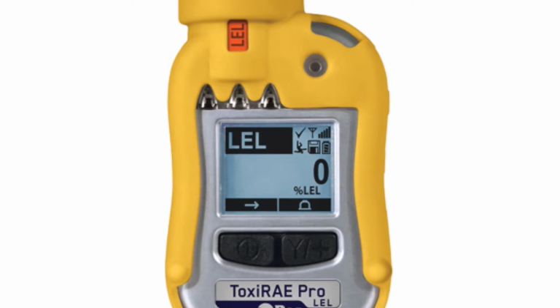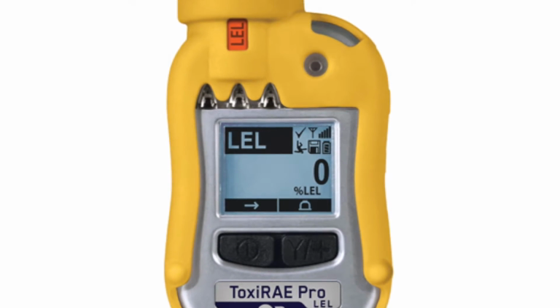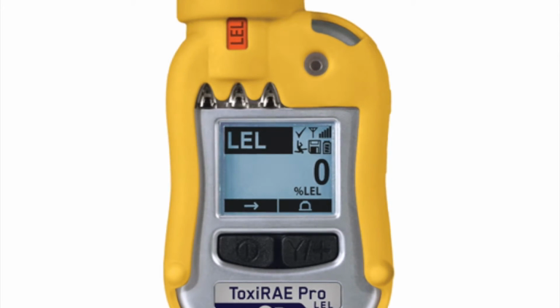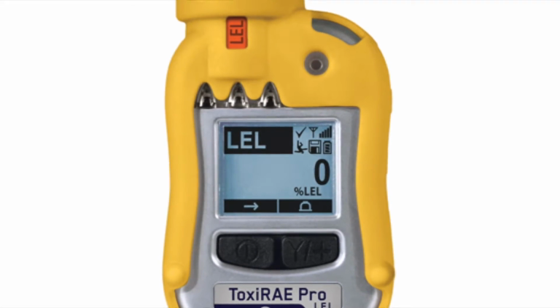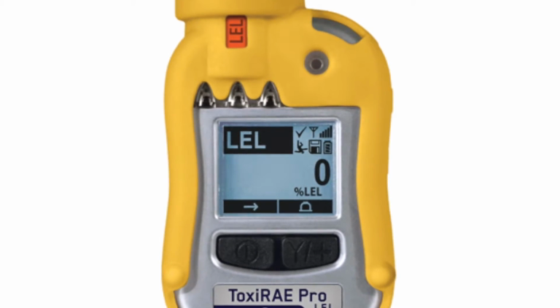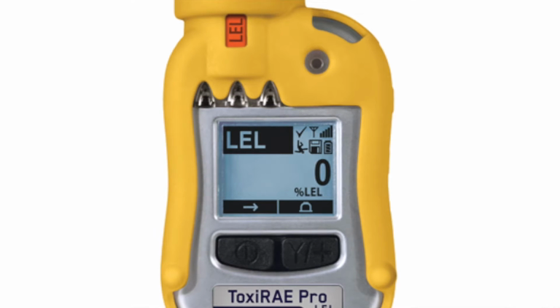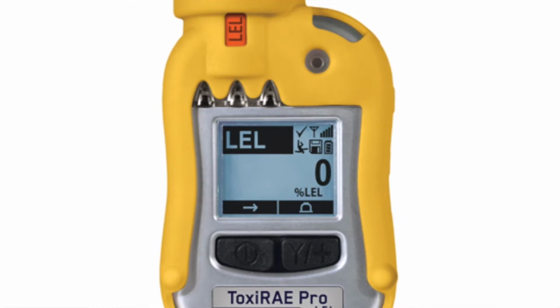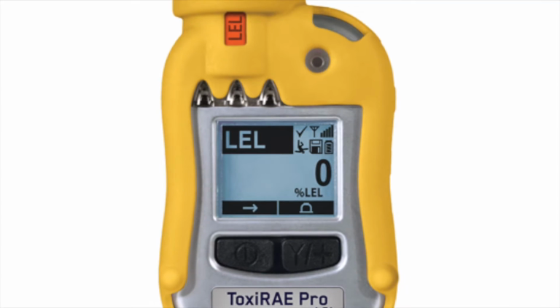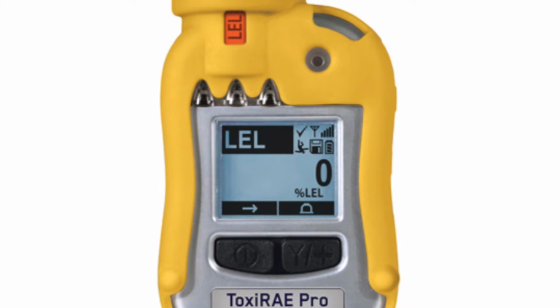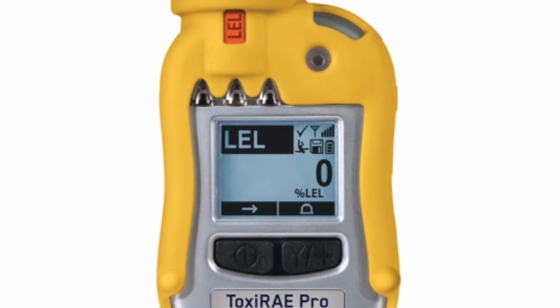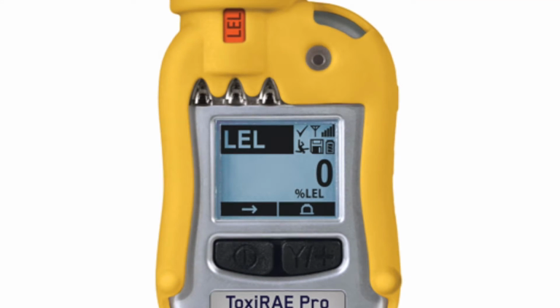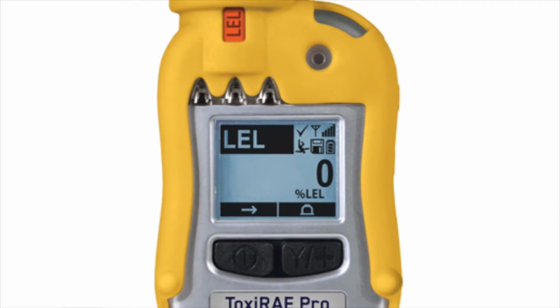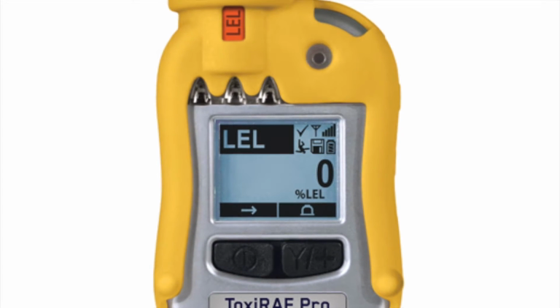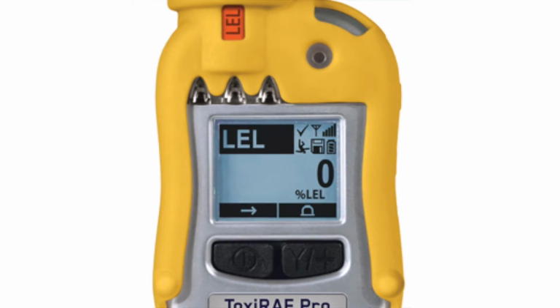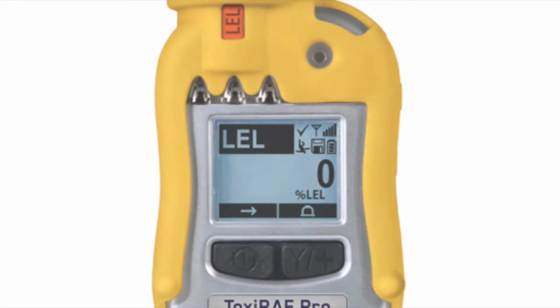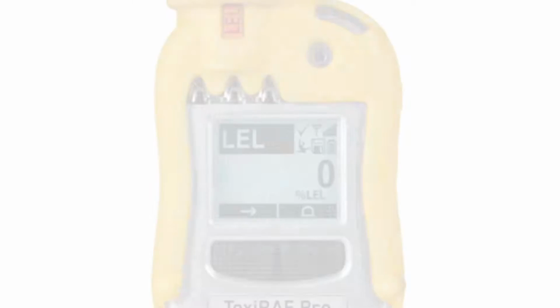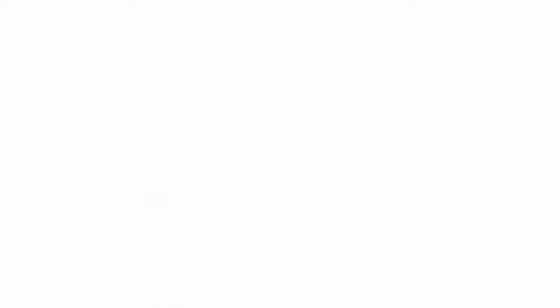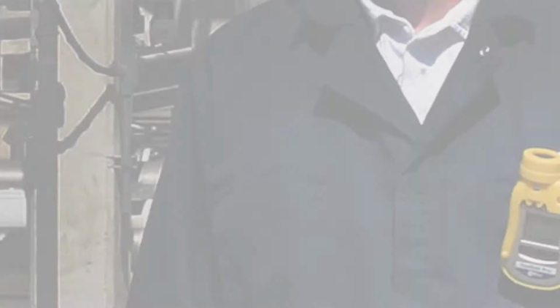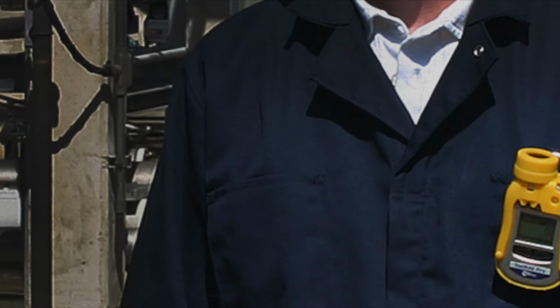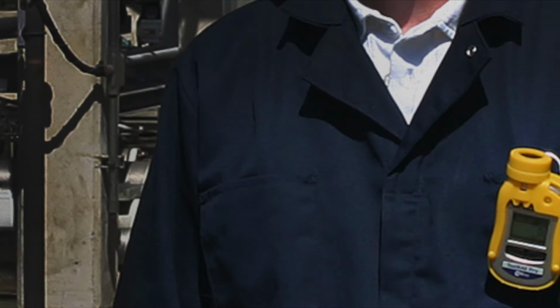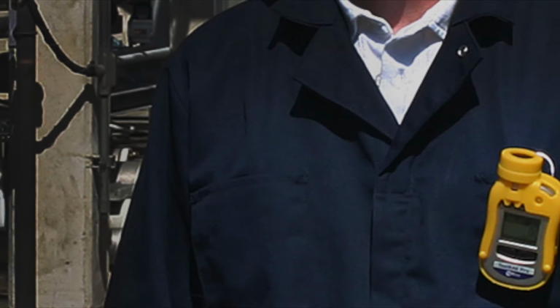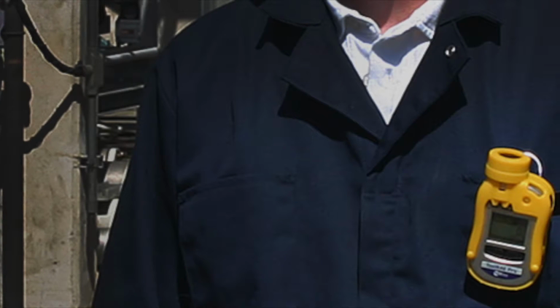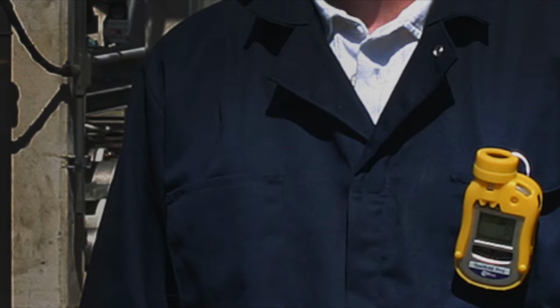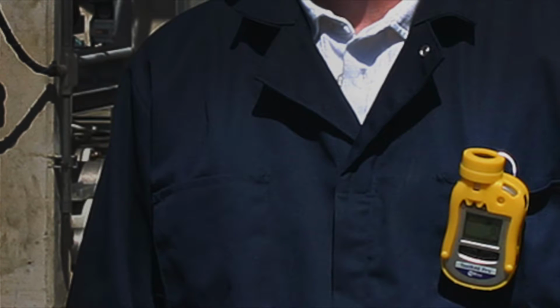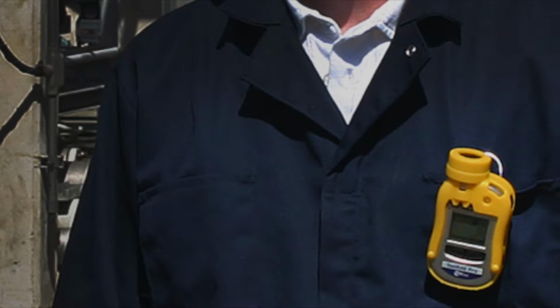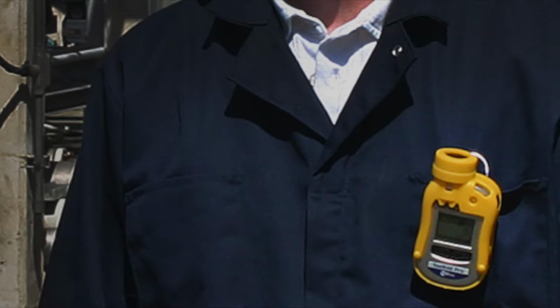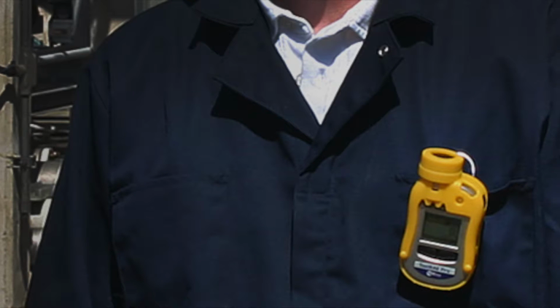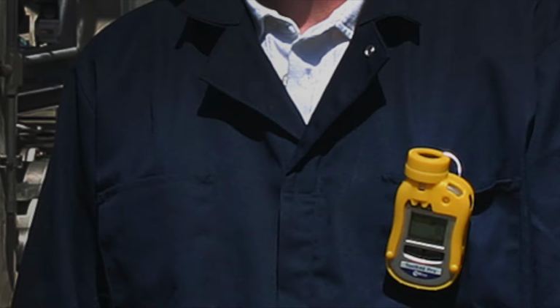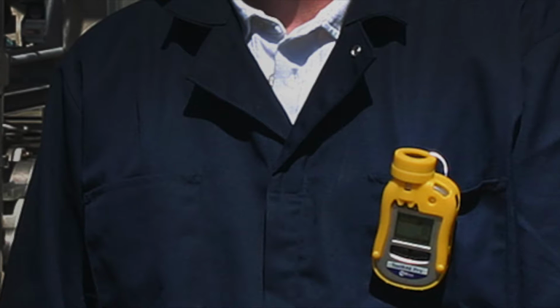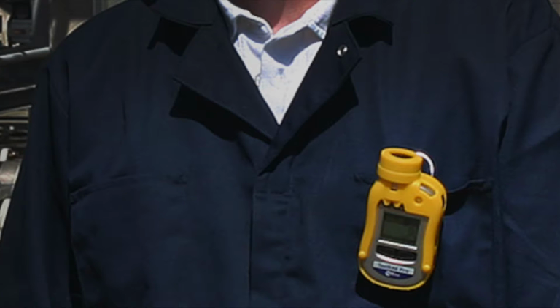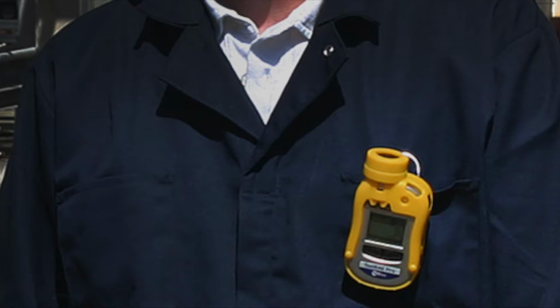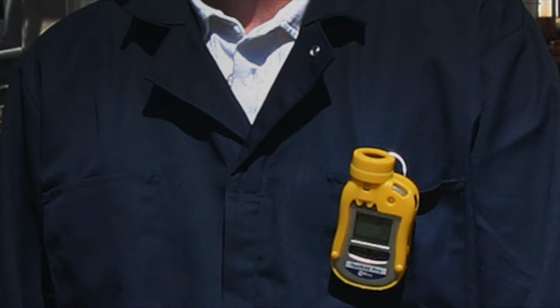Lastly, the LEL unit which provides a standard catalytic bead sensor, 0 to 100% LEL with a 1% resolution.